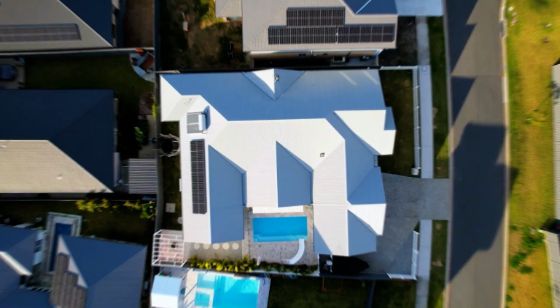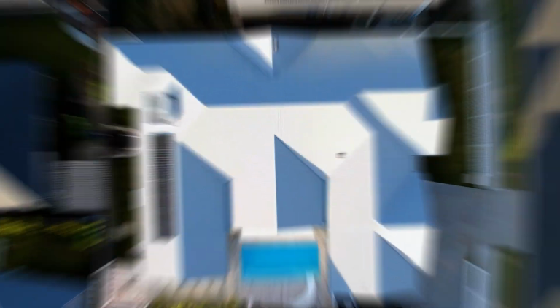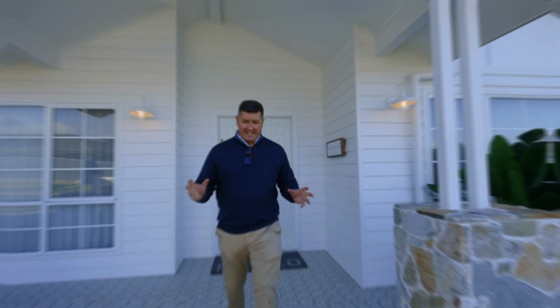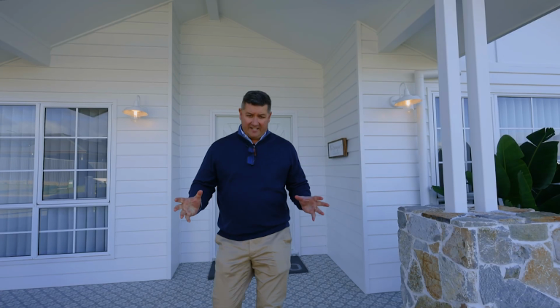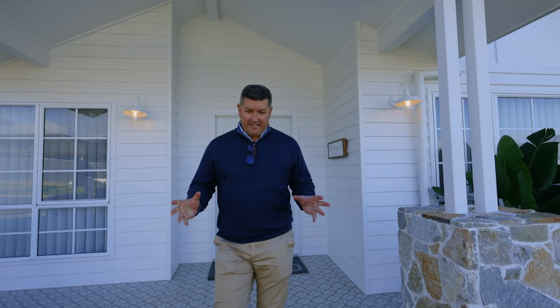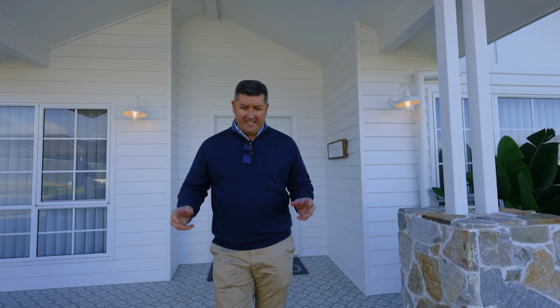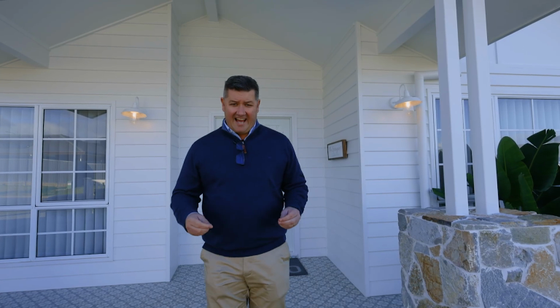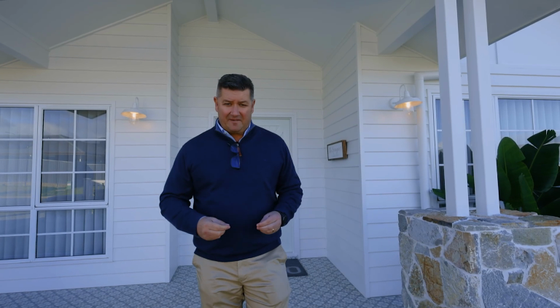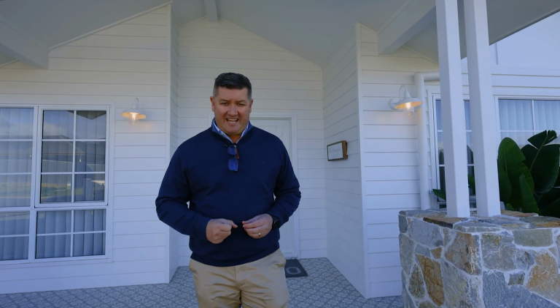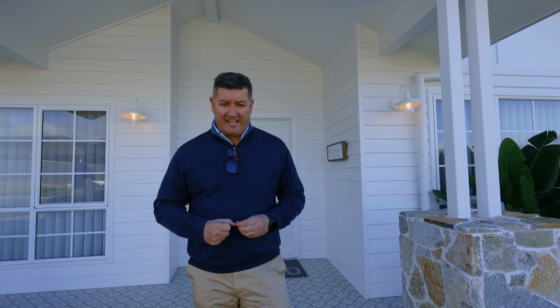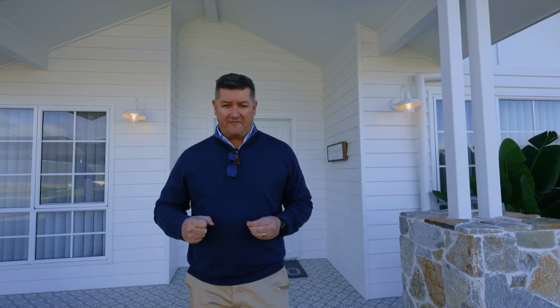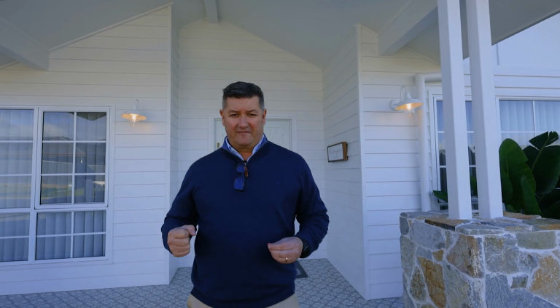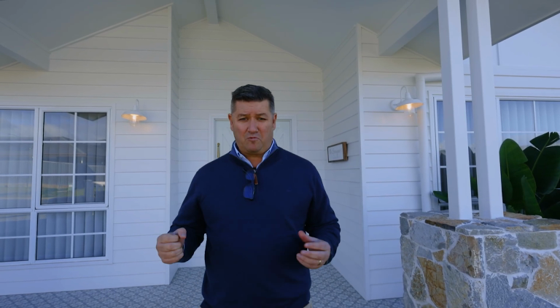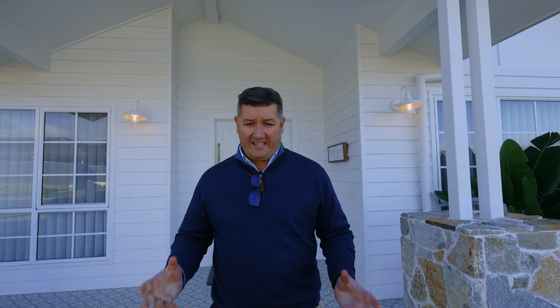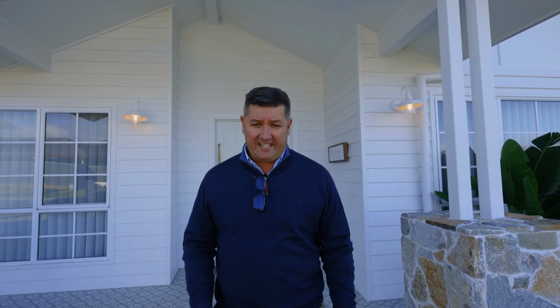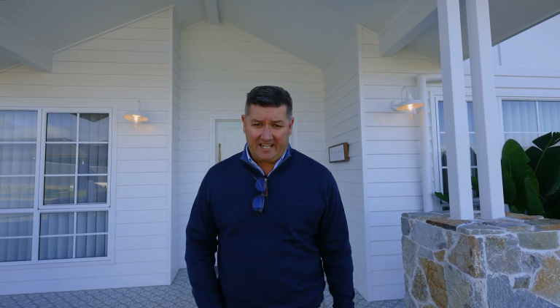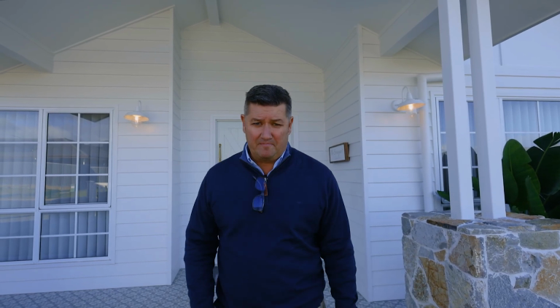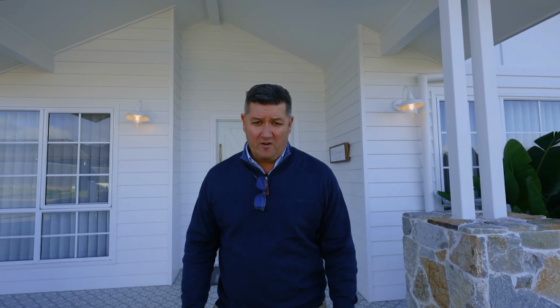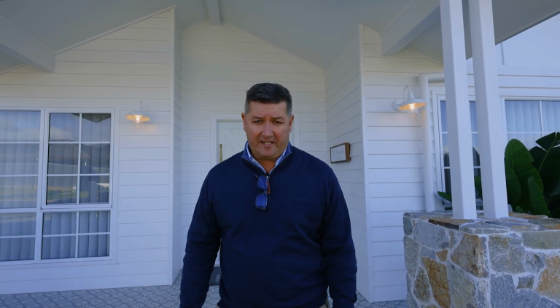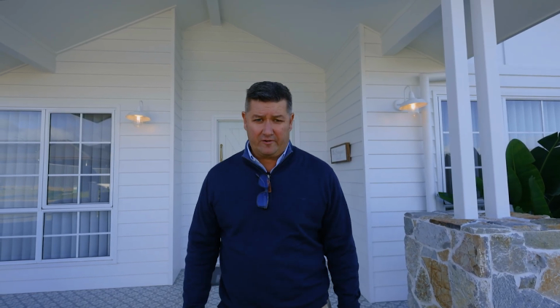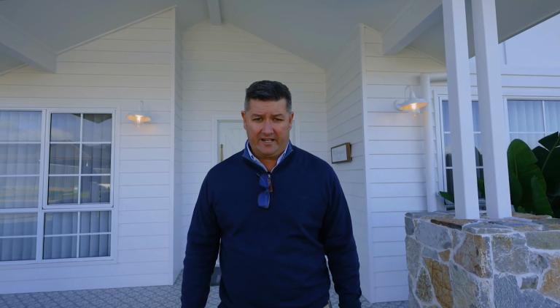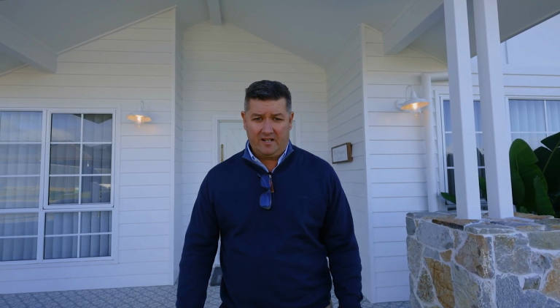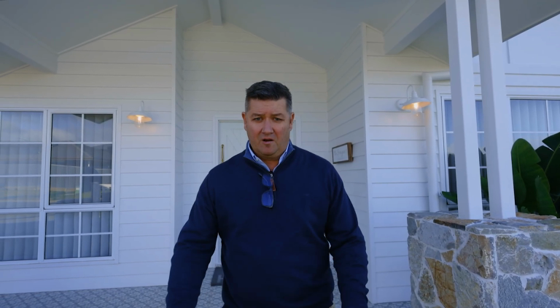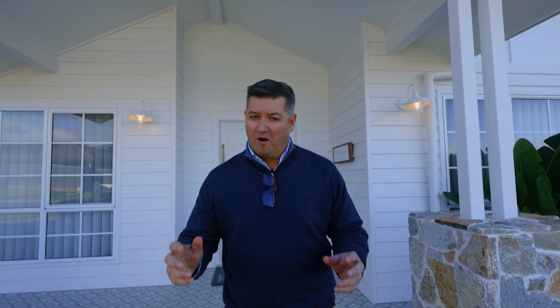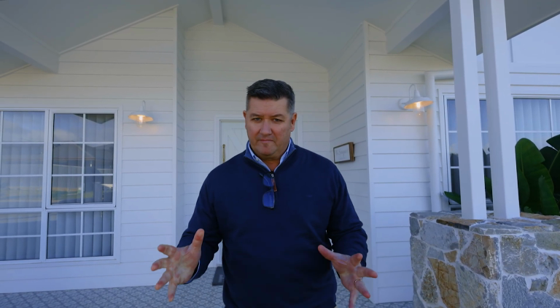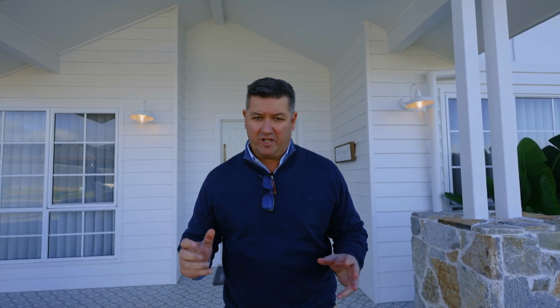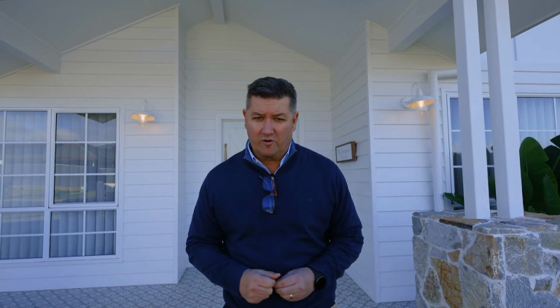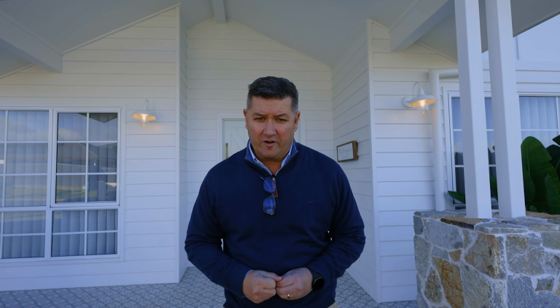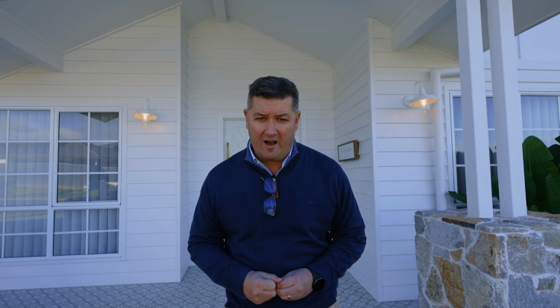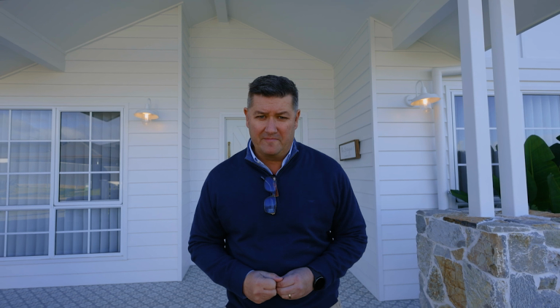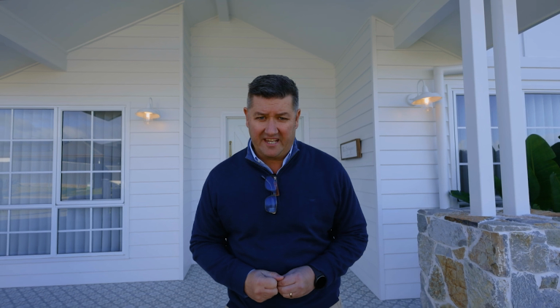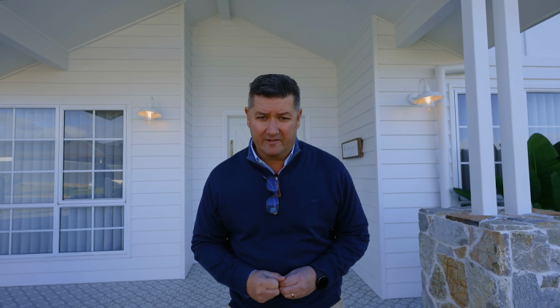Hey guys, today I'm standing in front of 26 Murphy Street. Welcome to your new home in the hills.